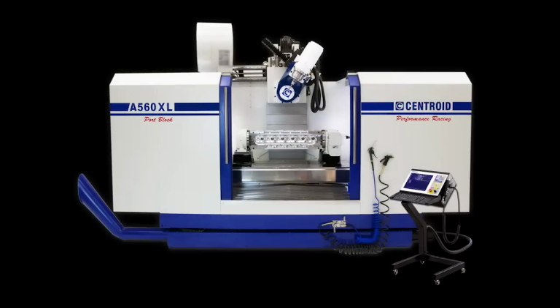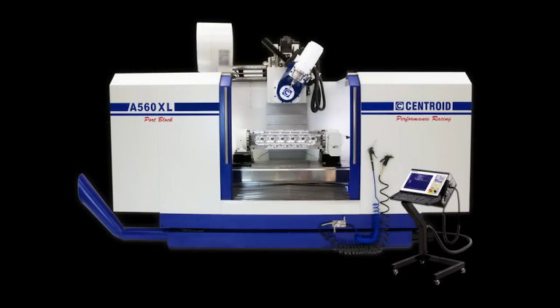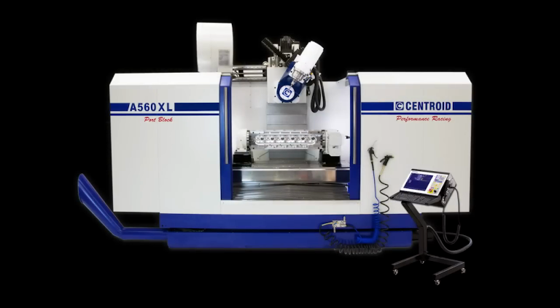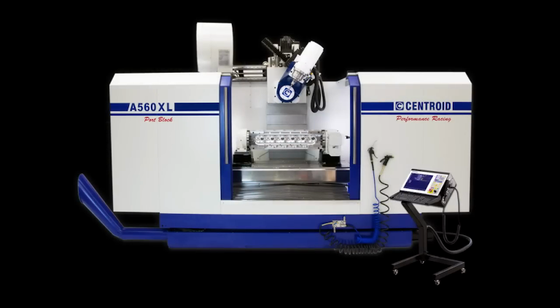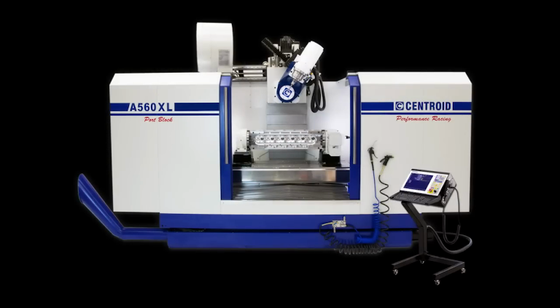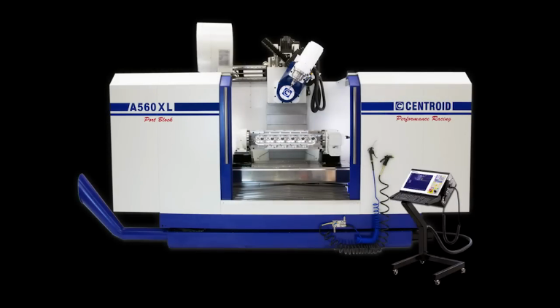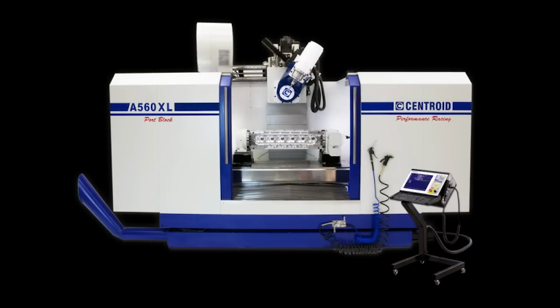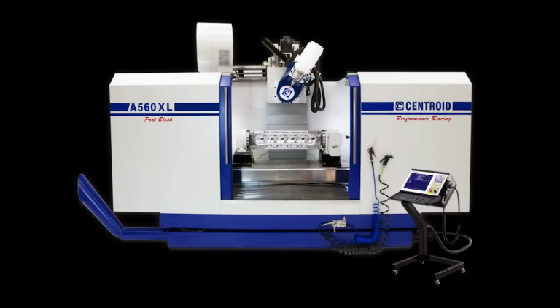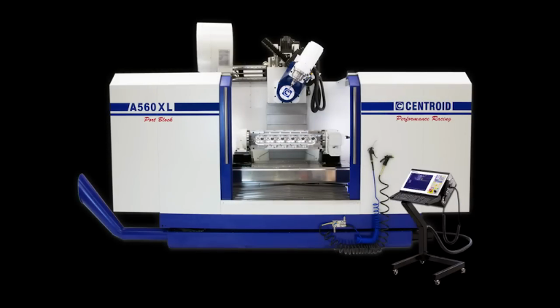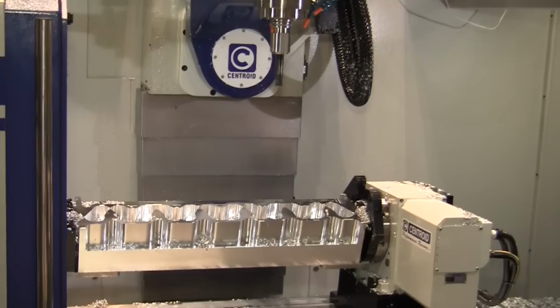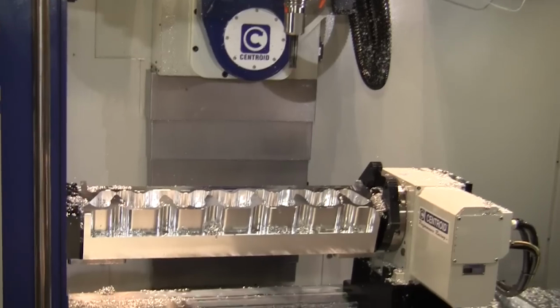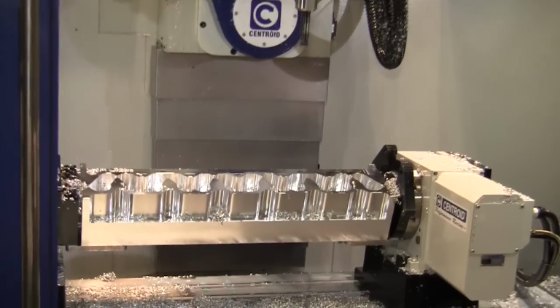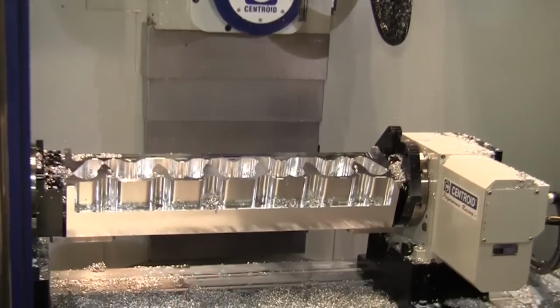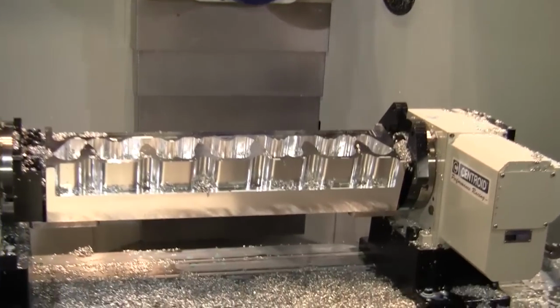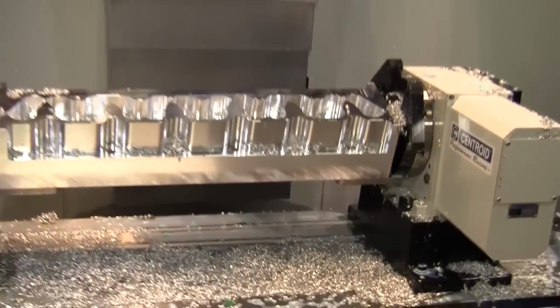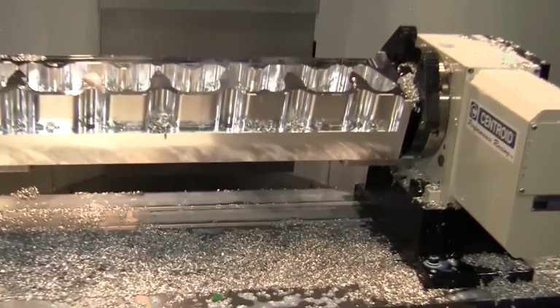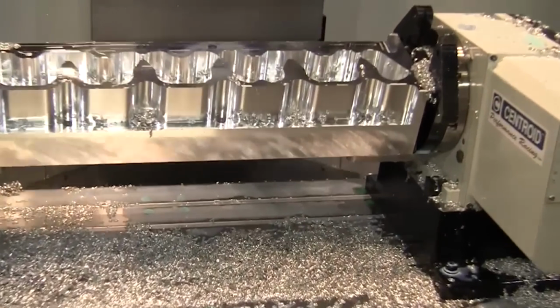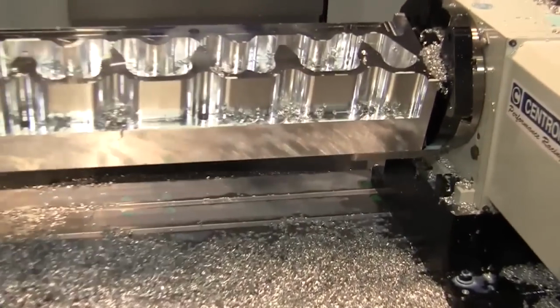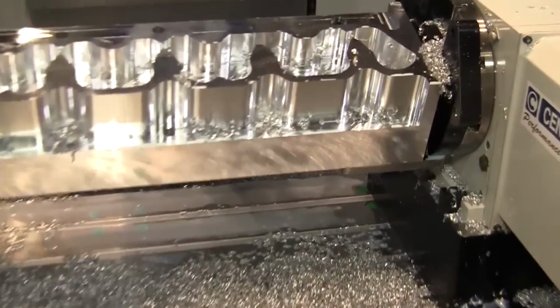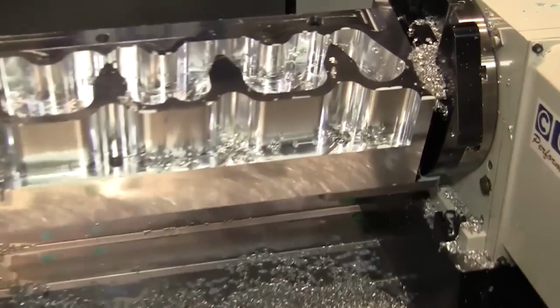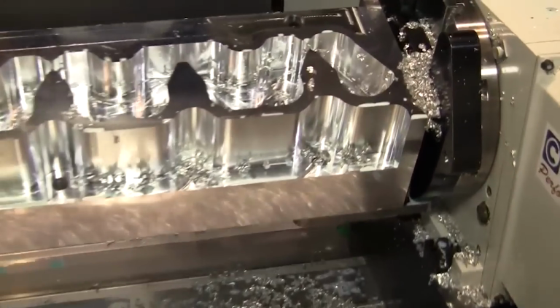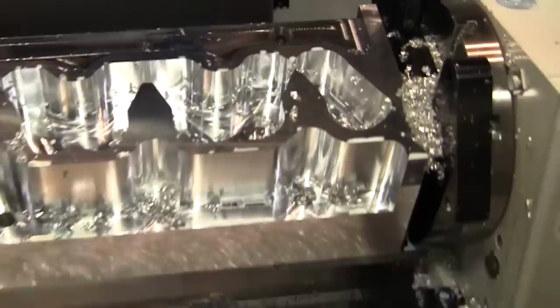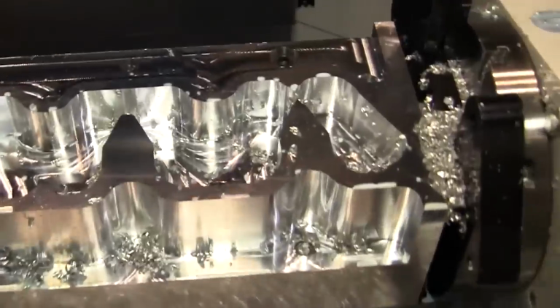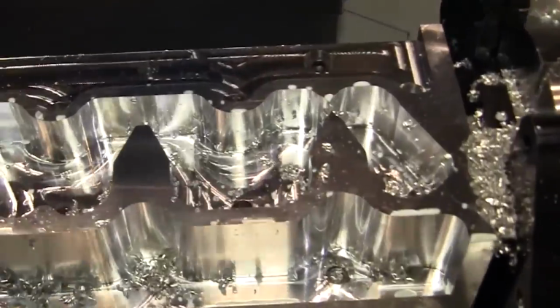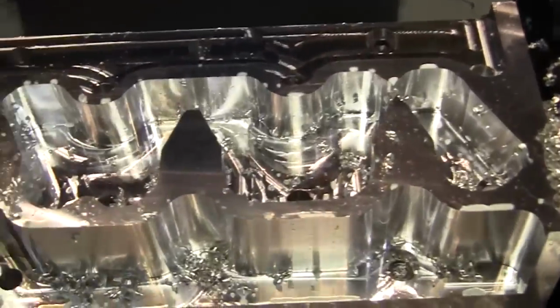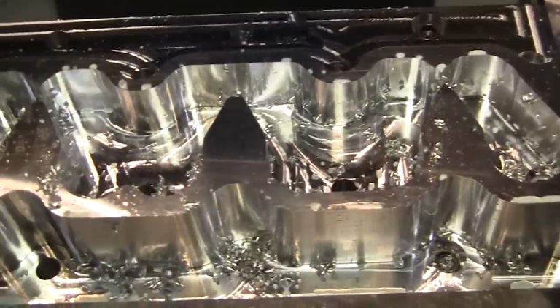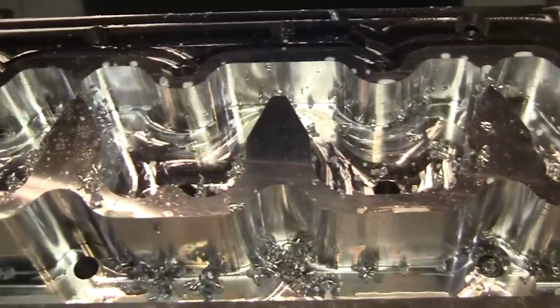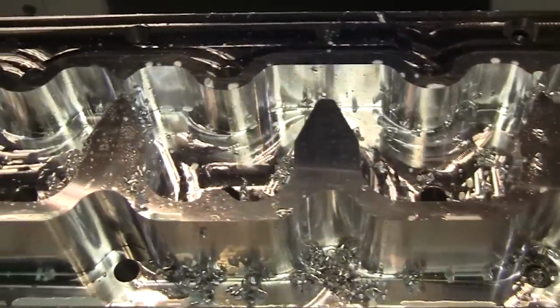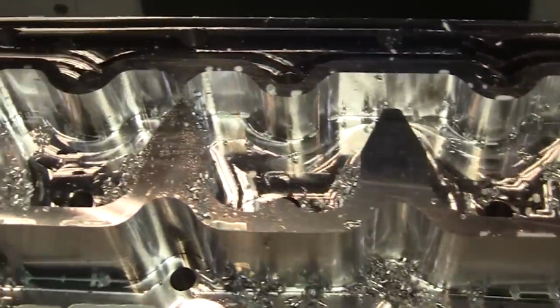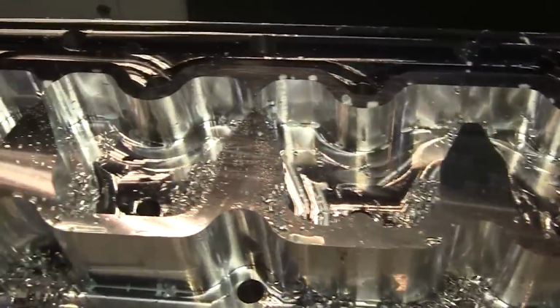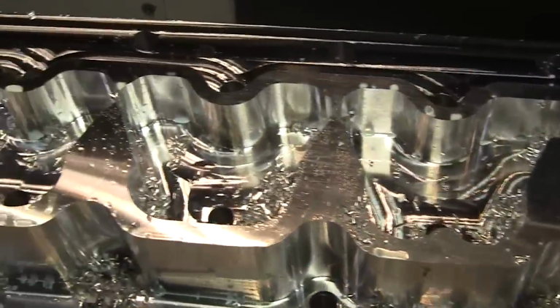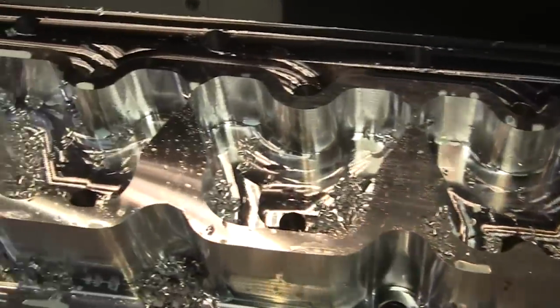Meanwhile, the A560 XL was machining out a brand-new John Deere 466 head out of a solid block of aluminum.